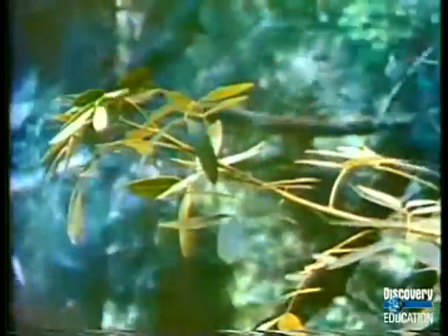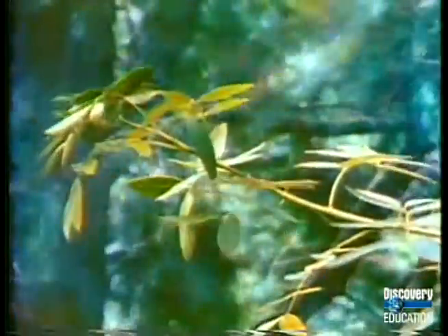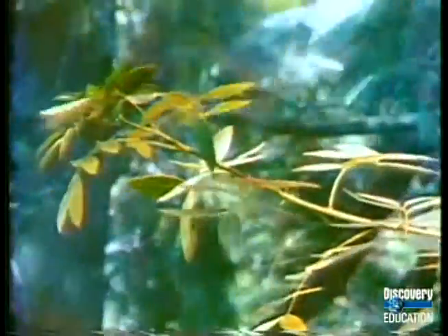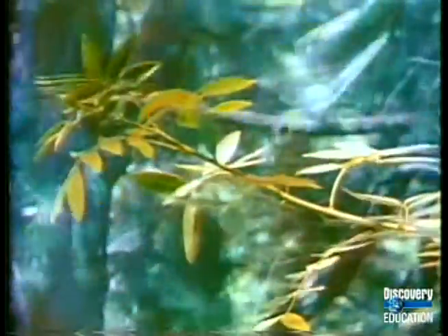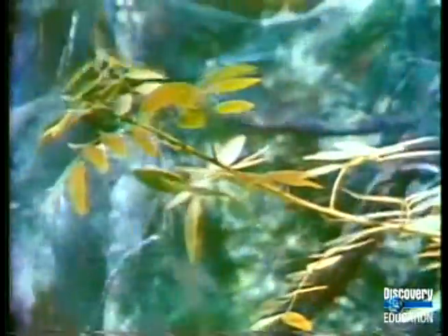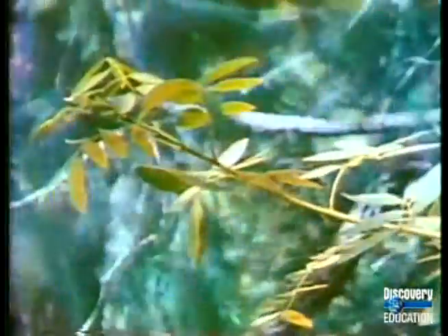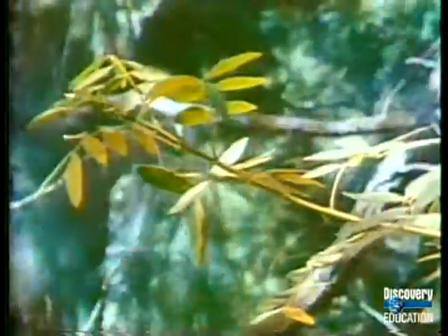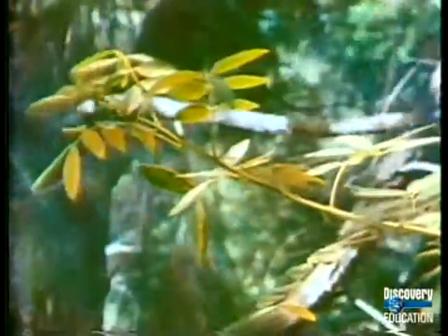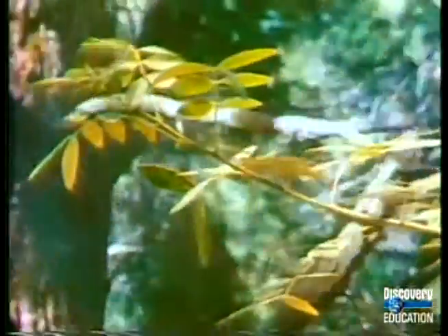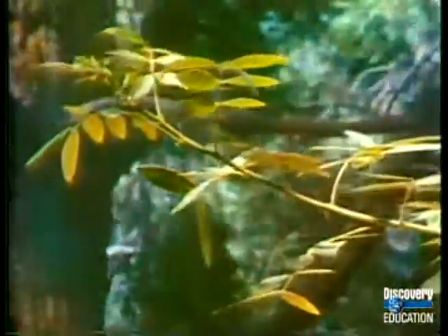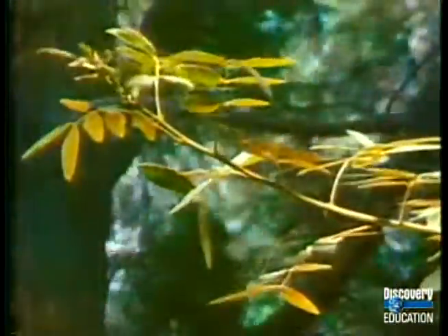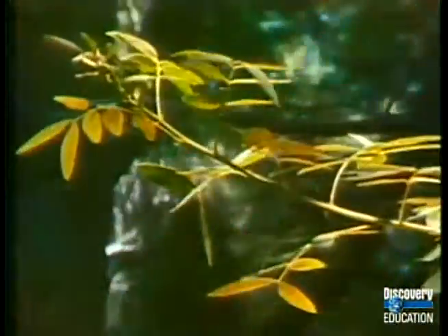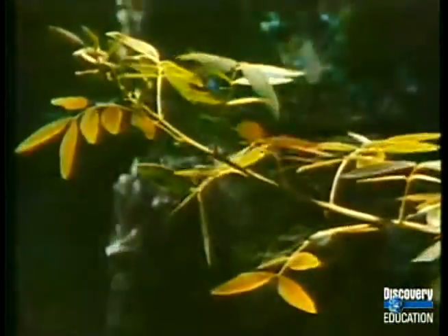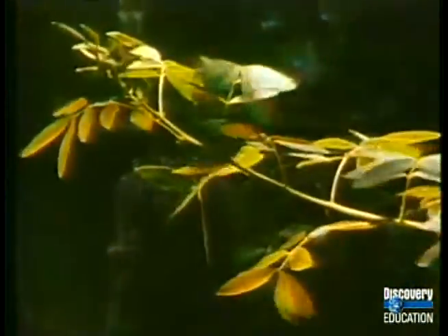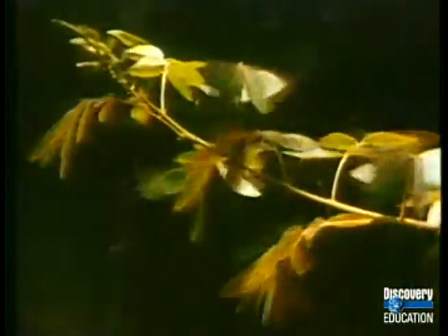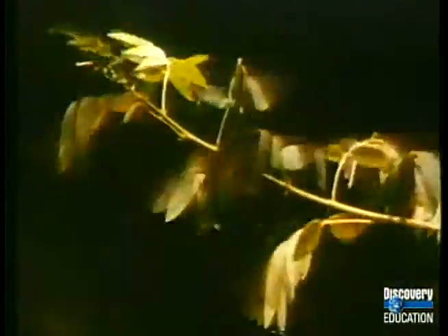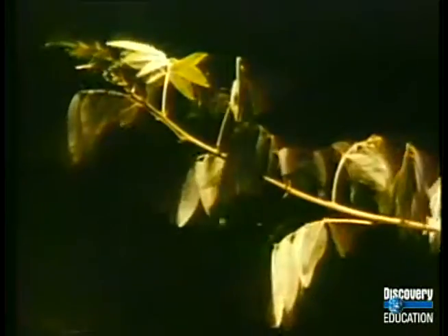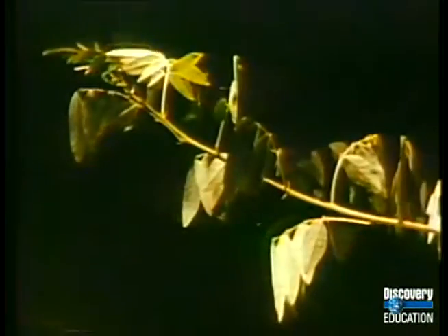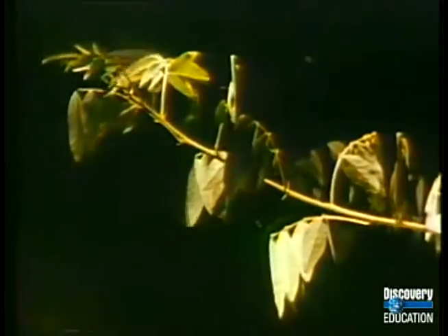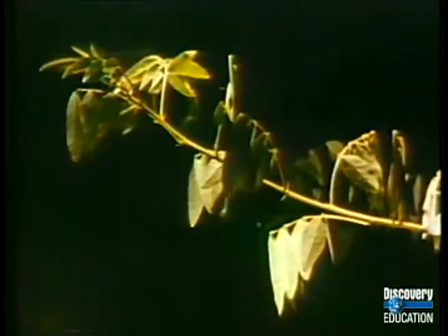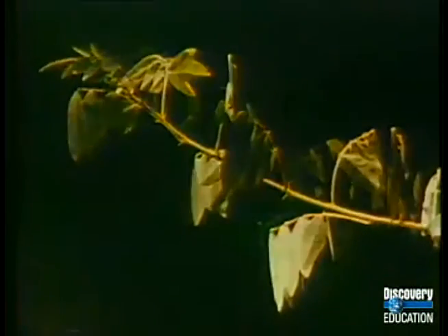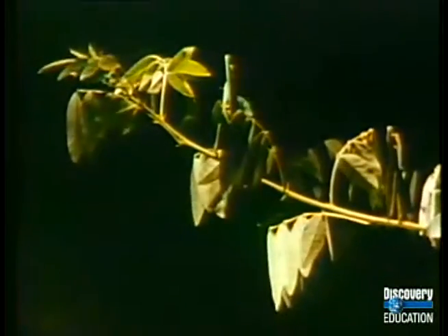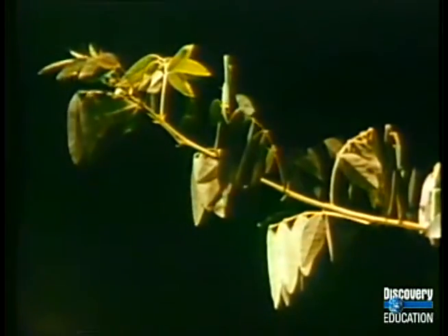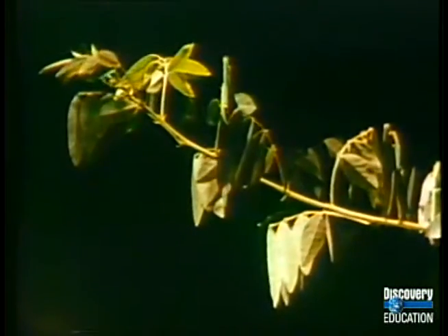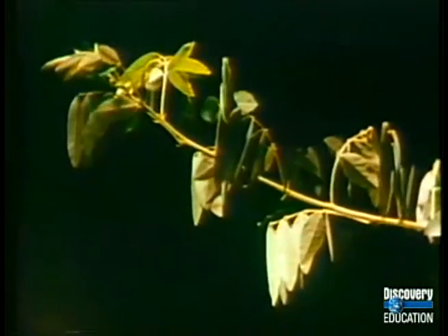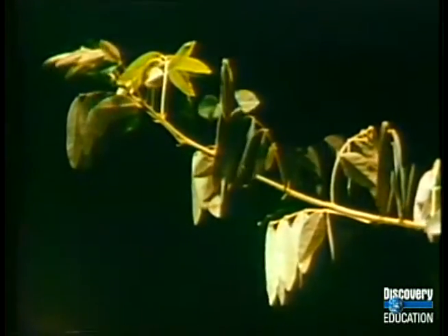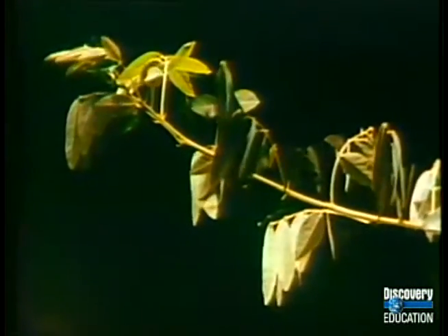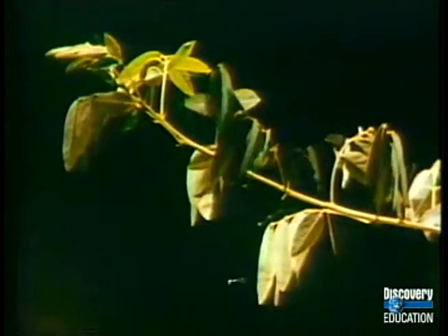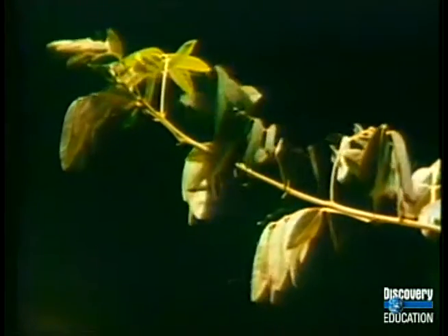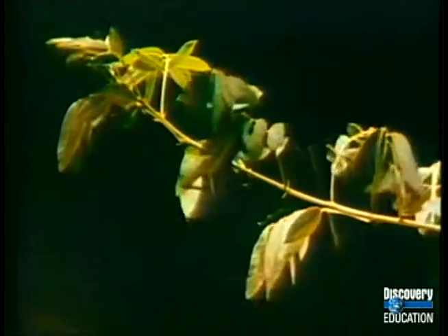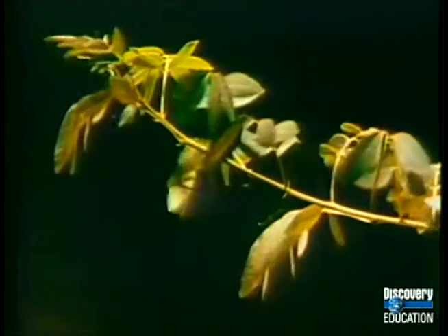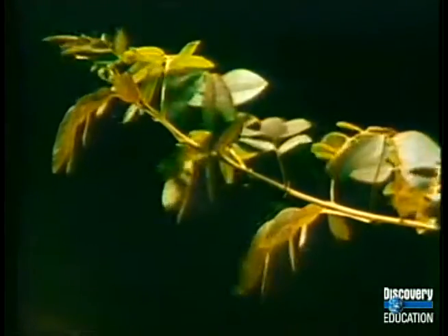These are leaves of a cassia bush in daylight — and at night and at dawn.